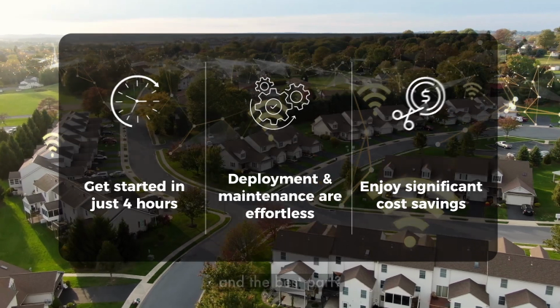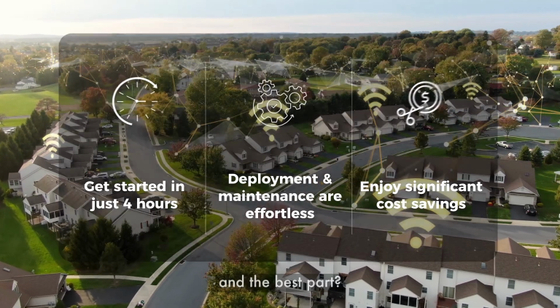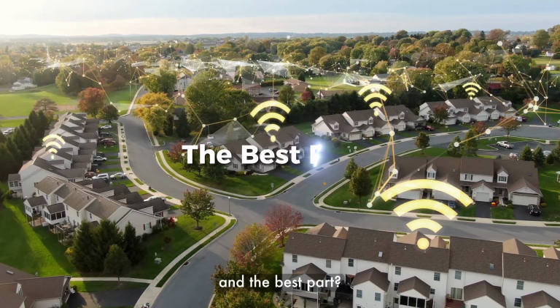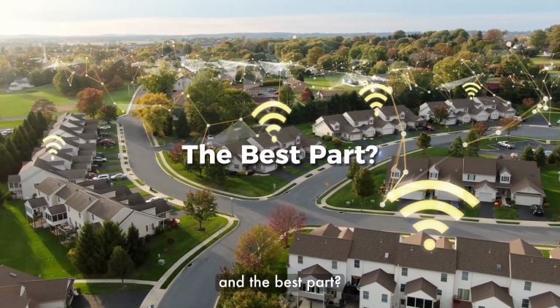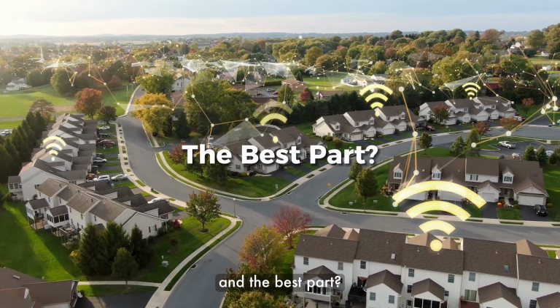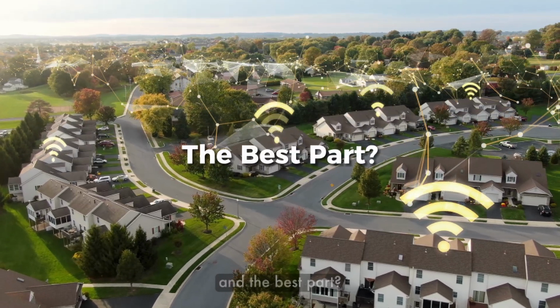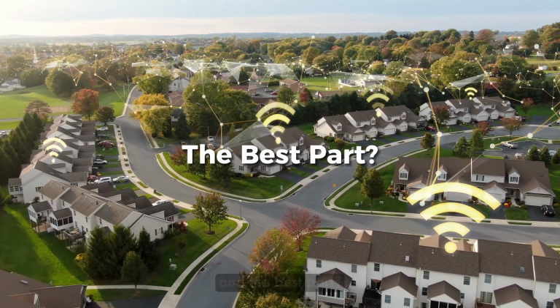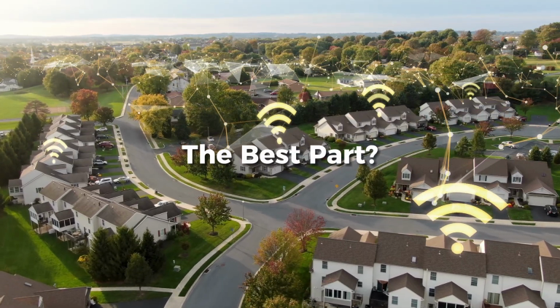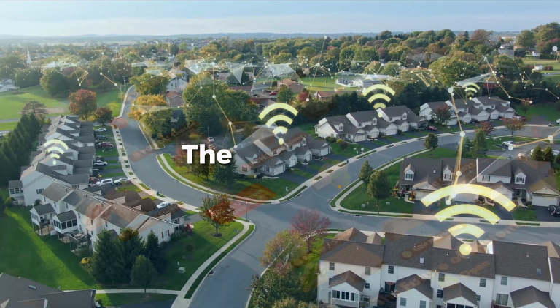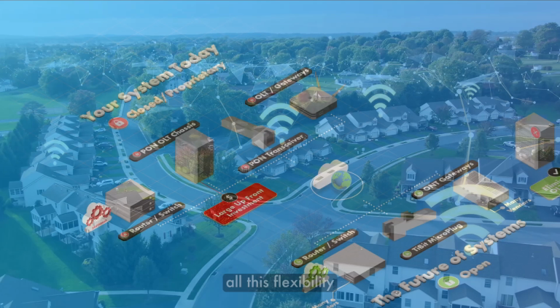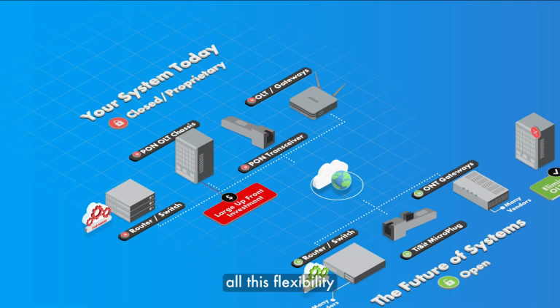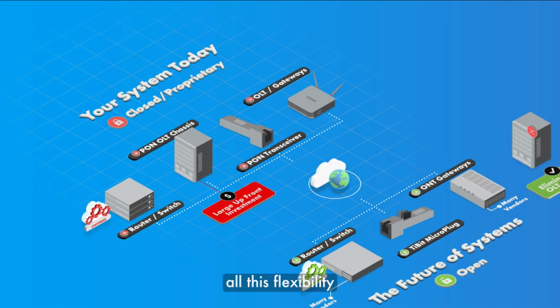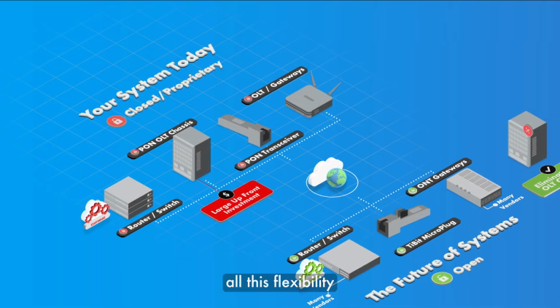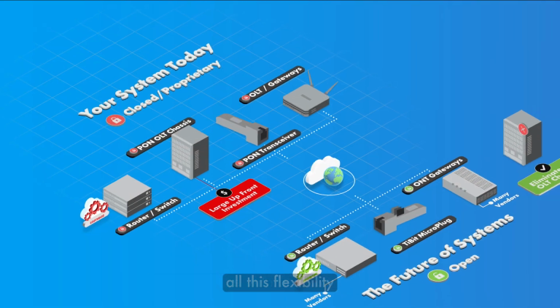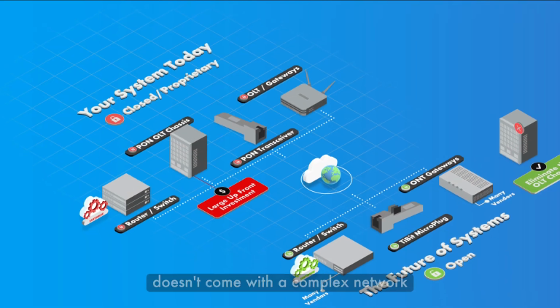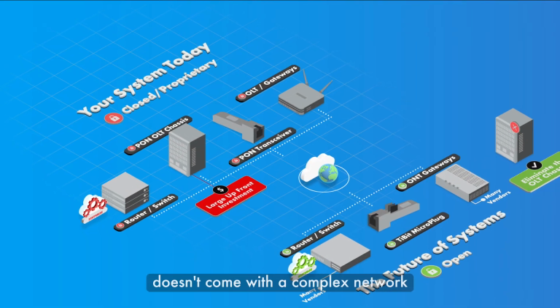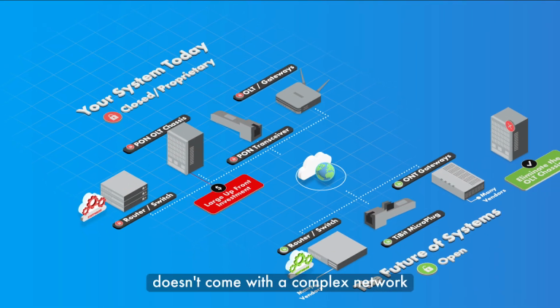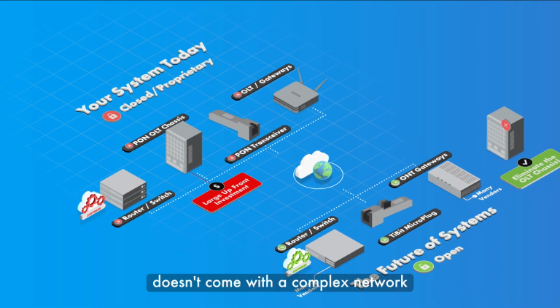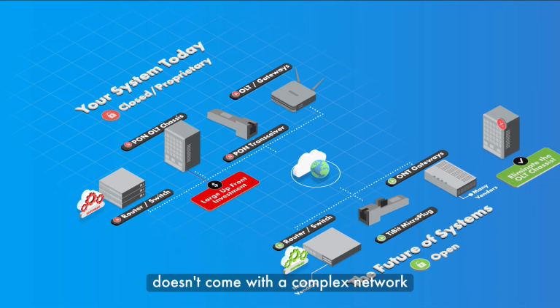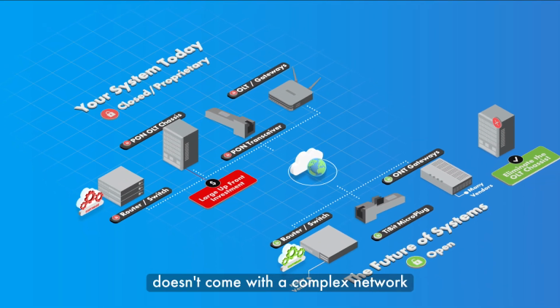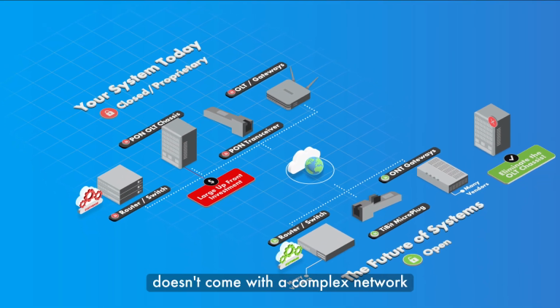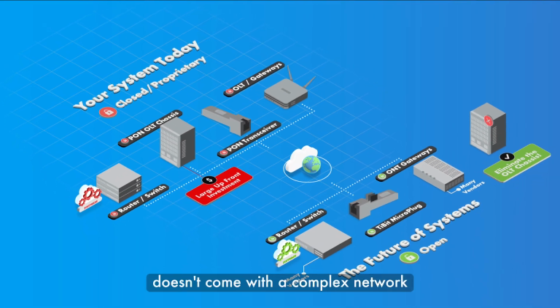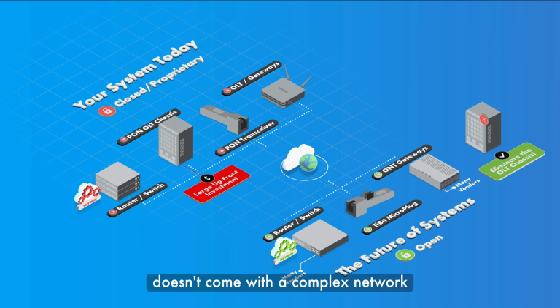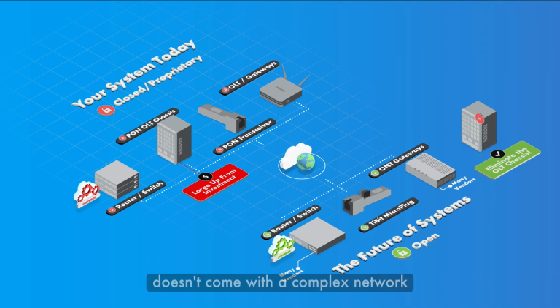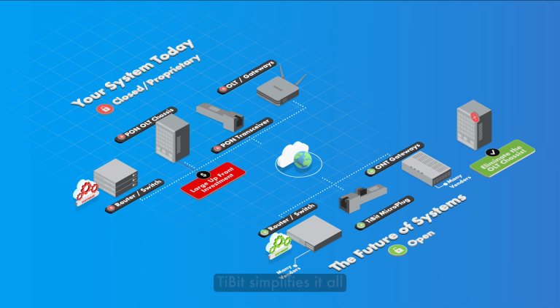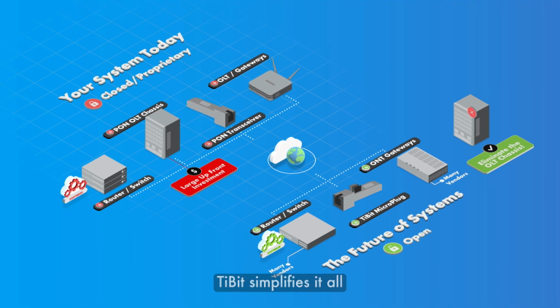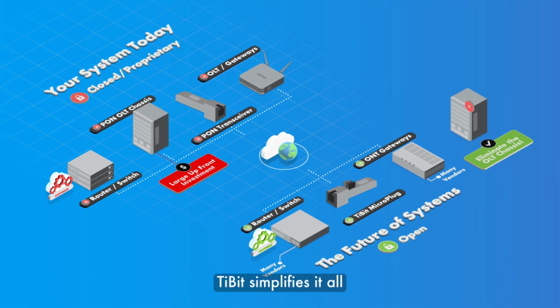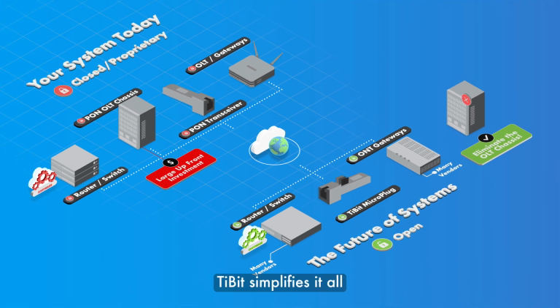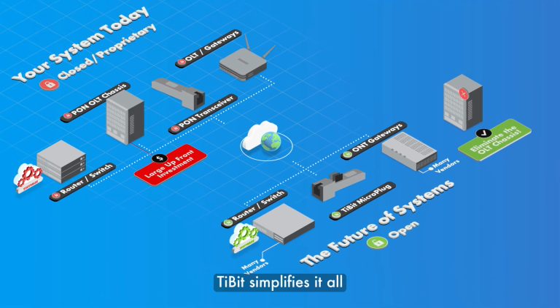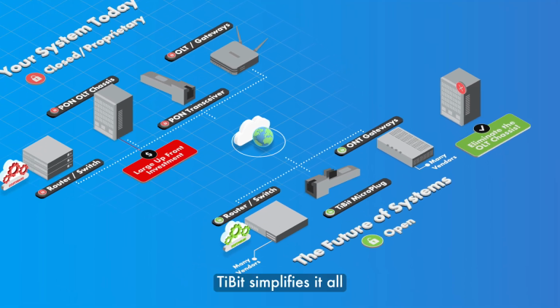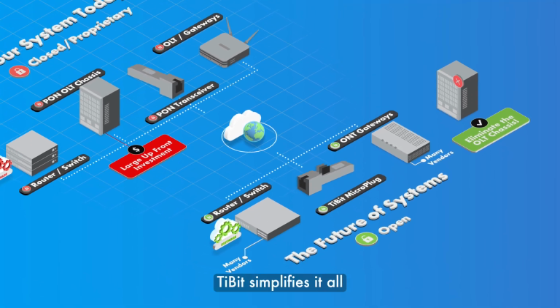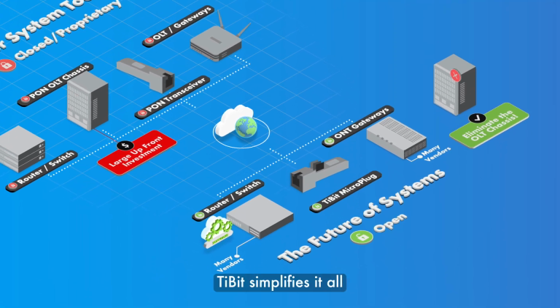And the best part? All this flexibility doesn't come with a complex network. Tibbett simplifies it all.